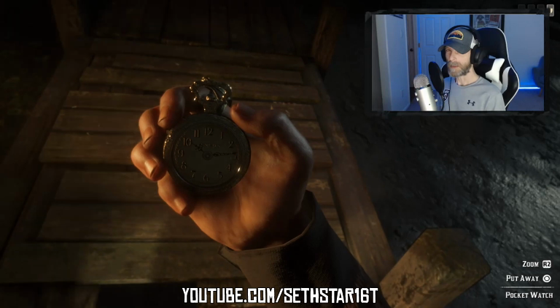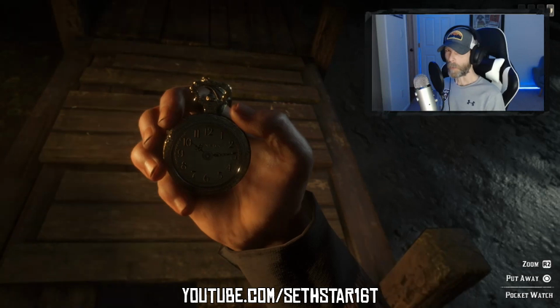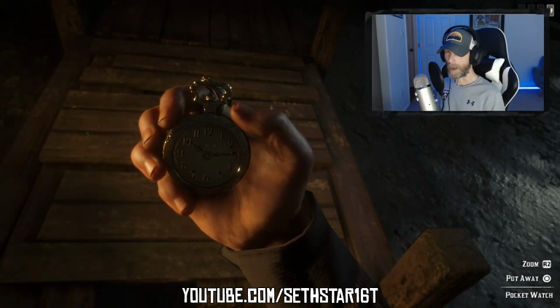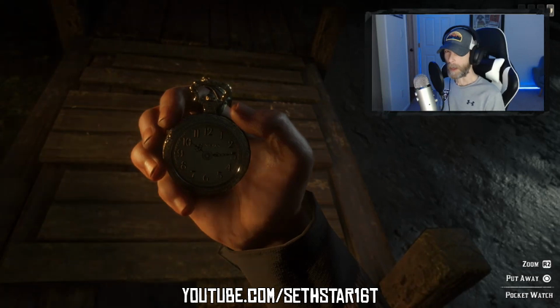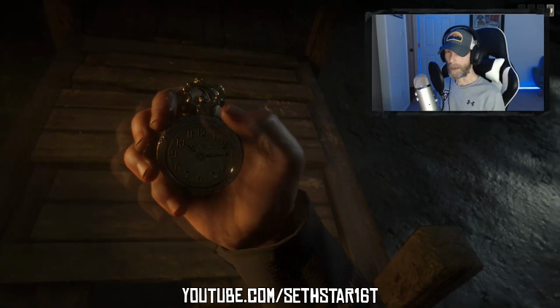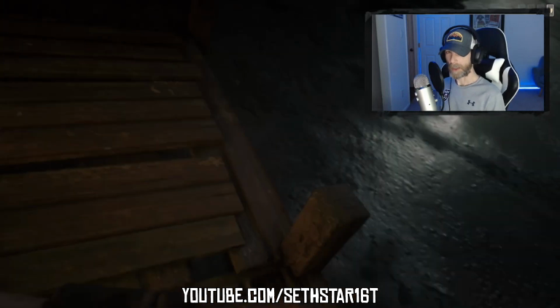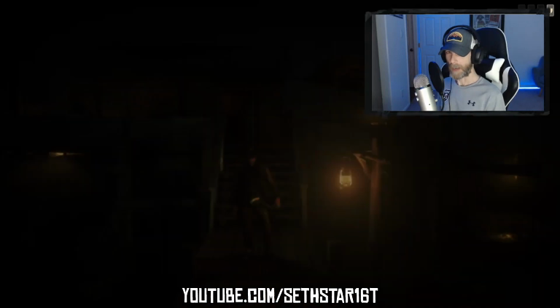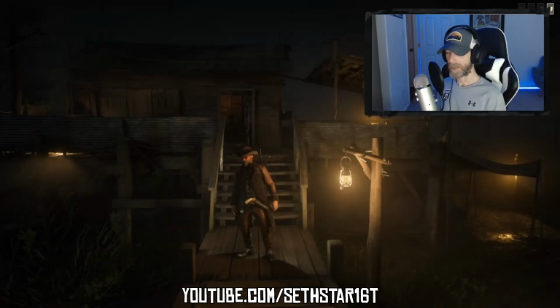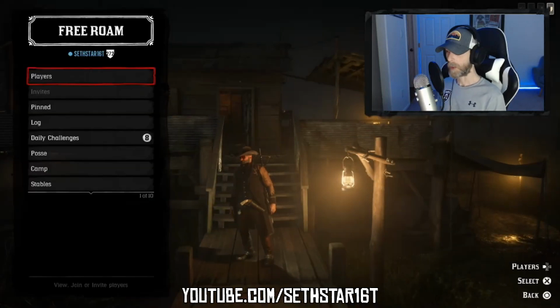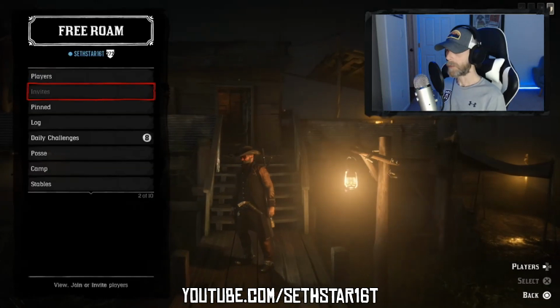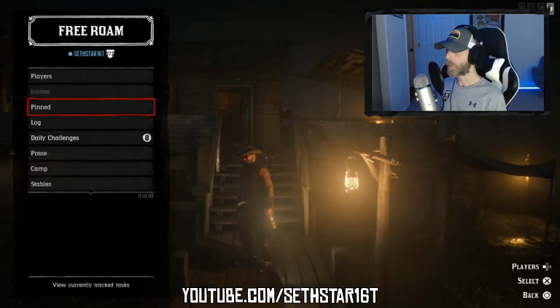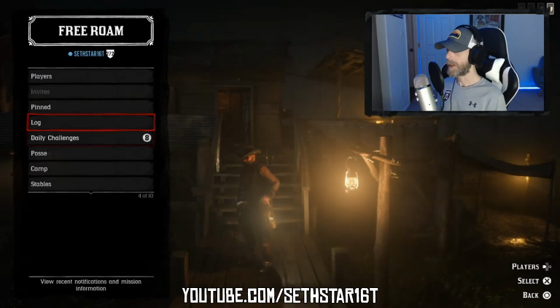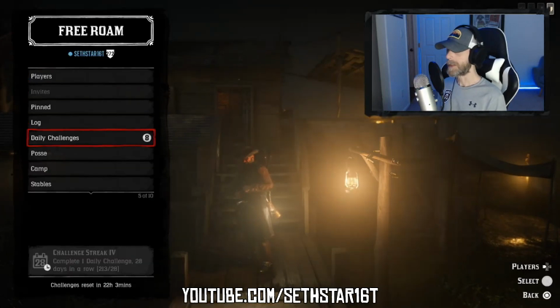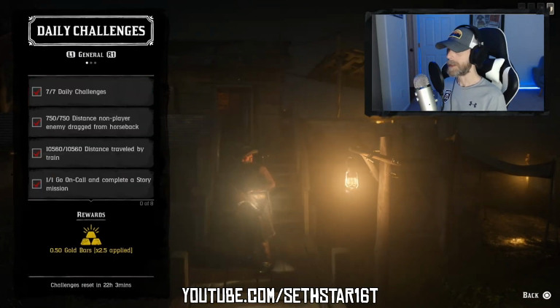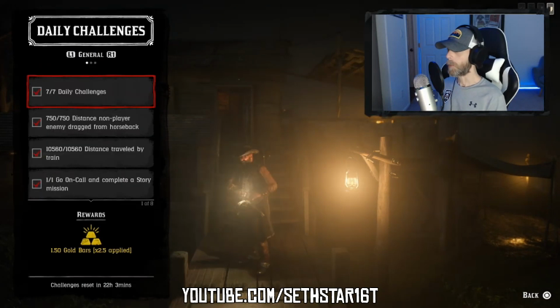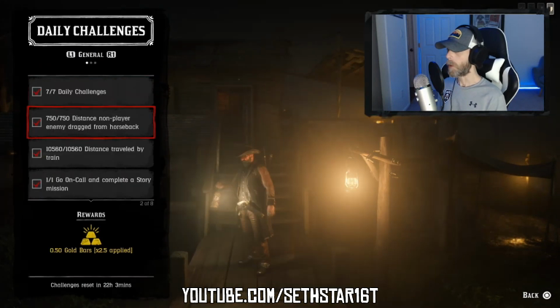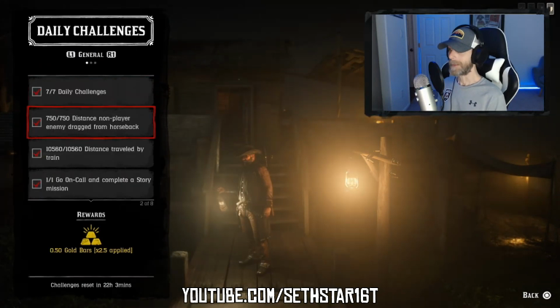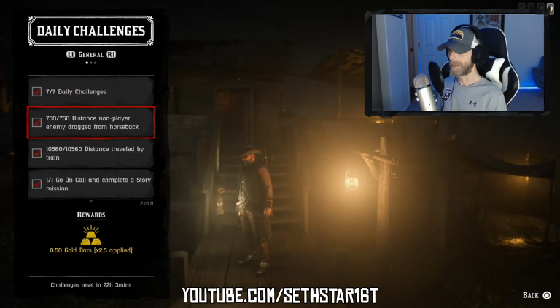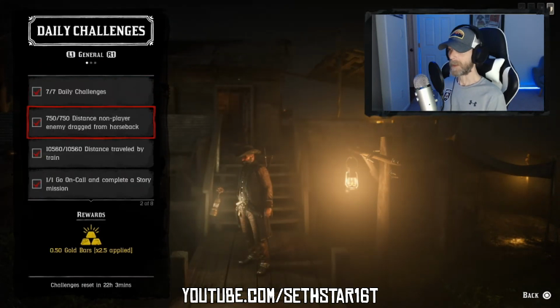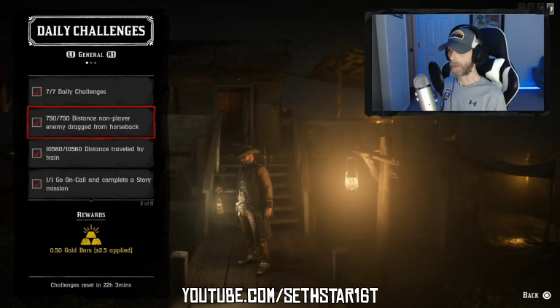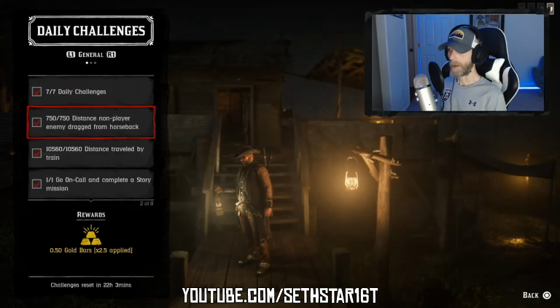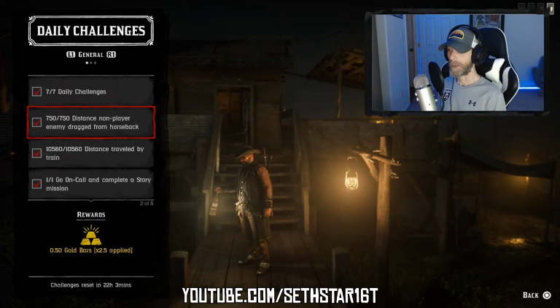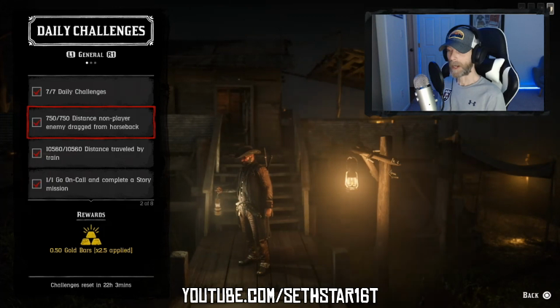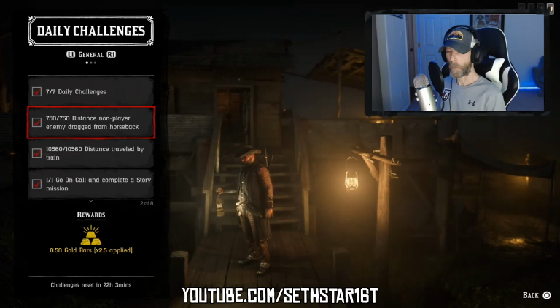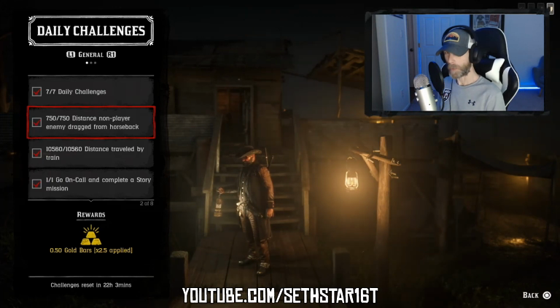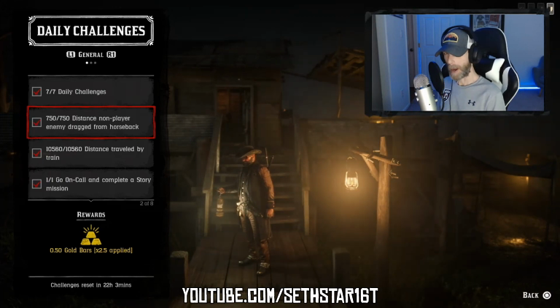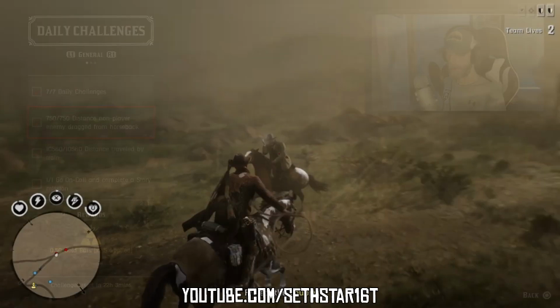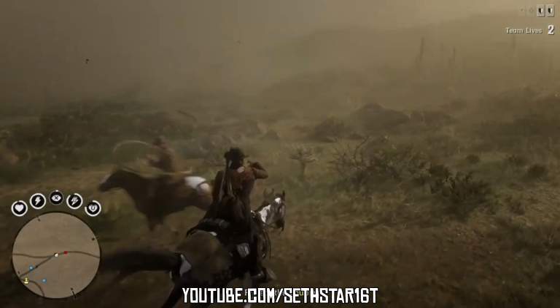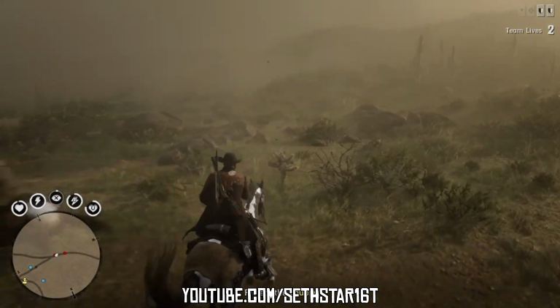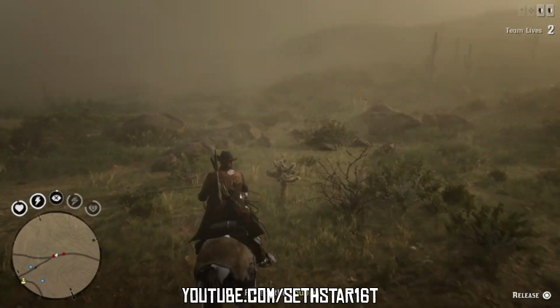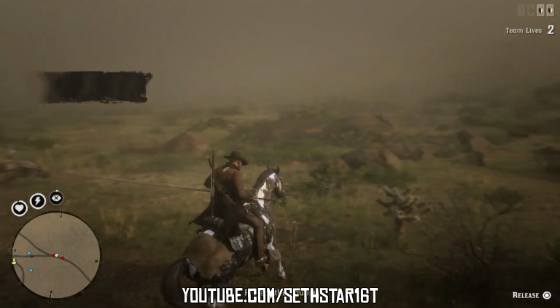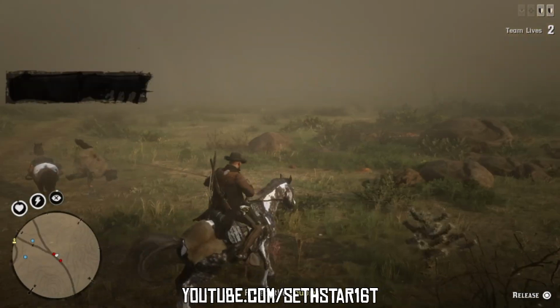60 Second Red Dead Online Daily Challenge Guide for December 11th, 2019. Number 1: Distance Non-Player Enemy Dragged from Horseback. Any red NPC will do.